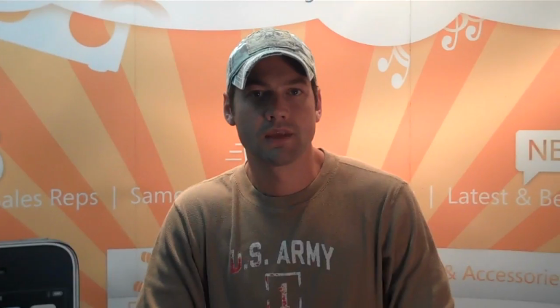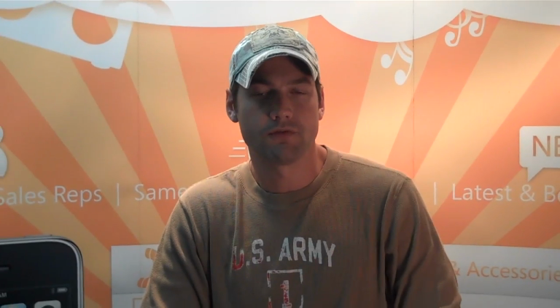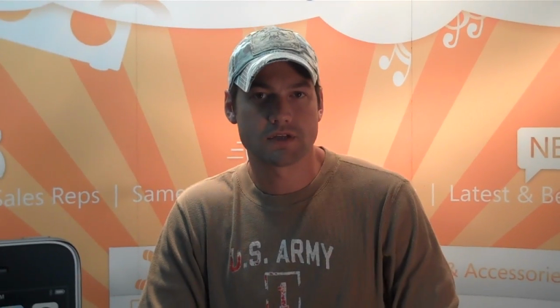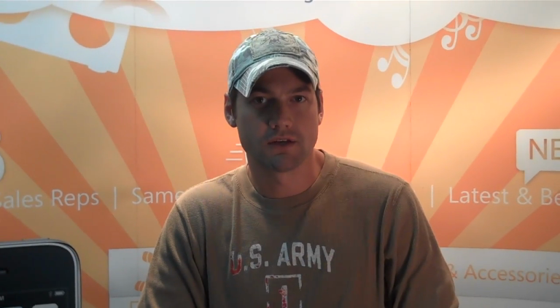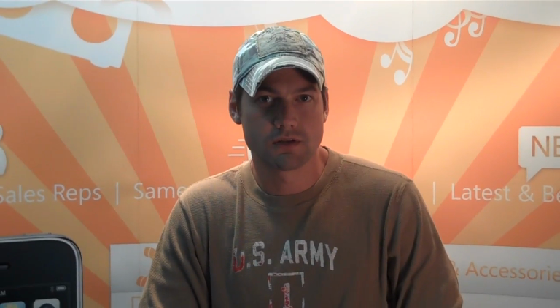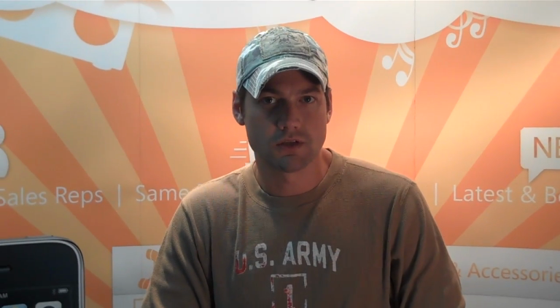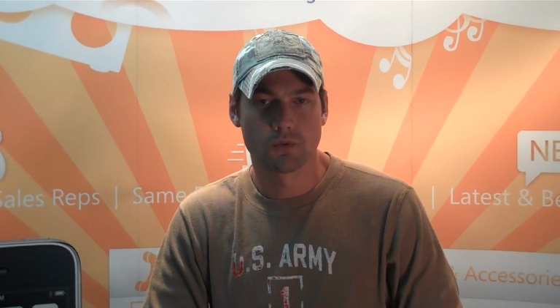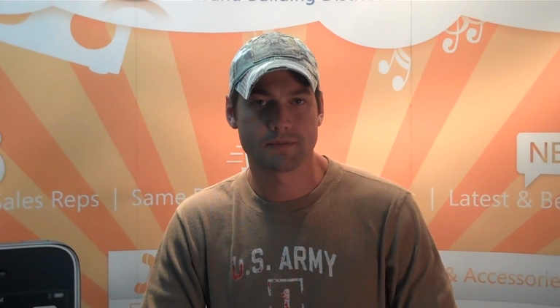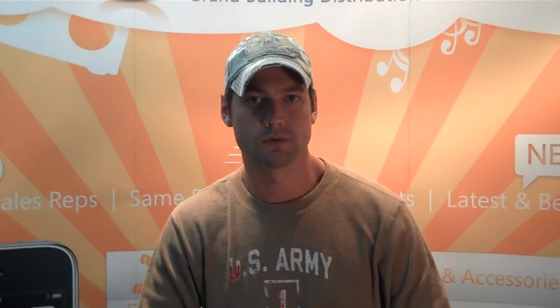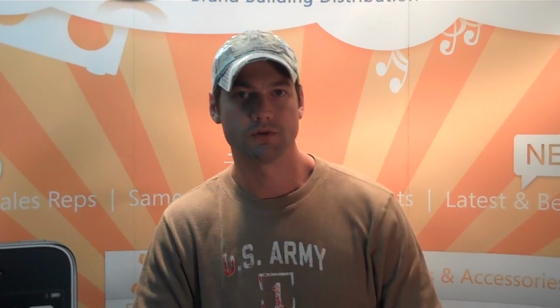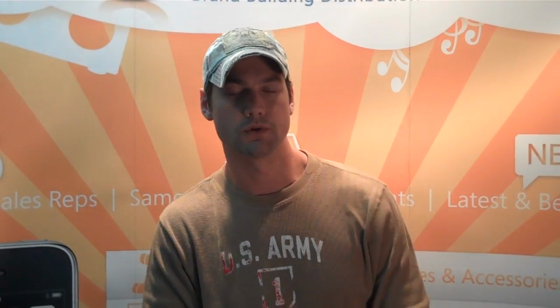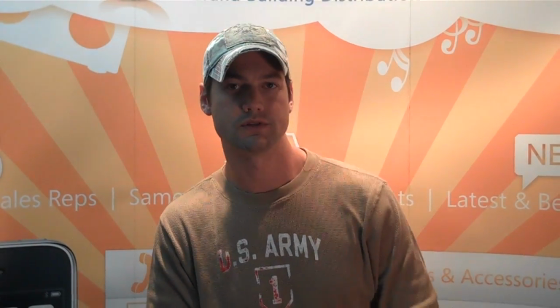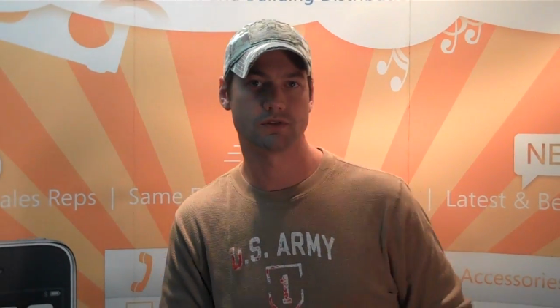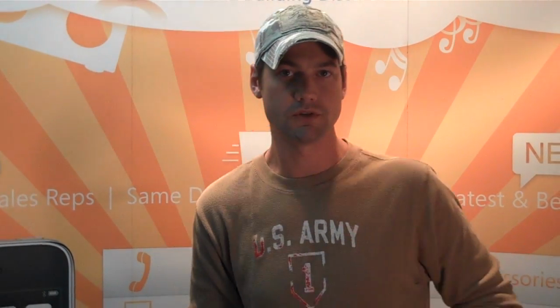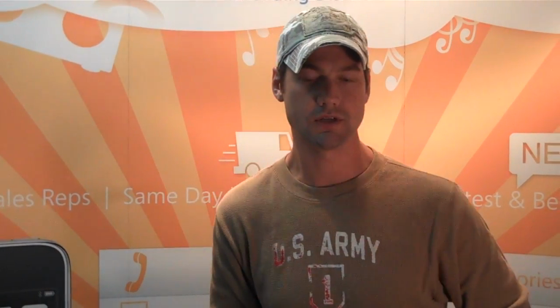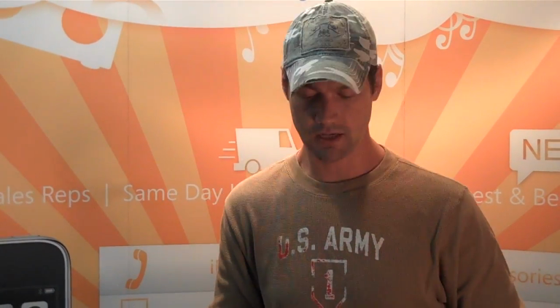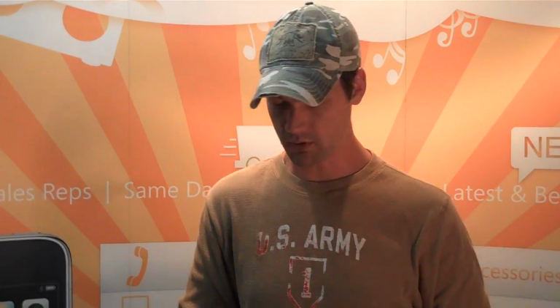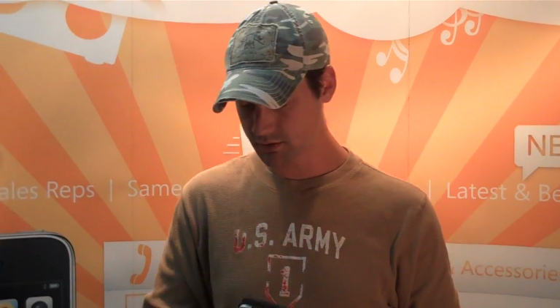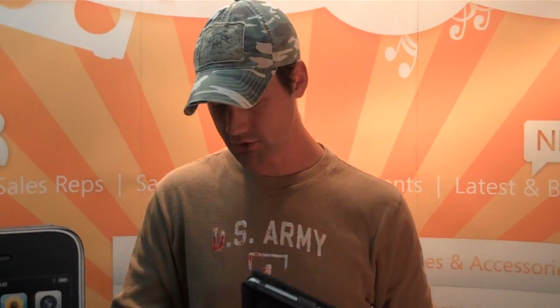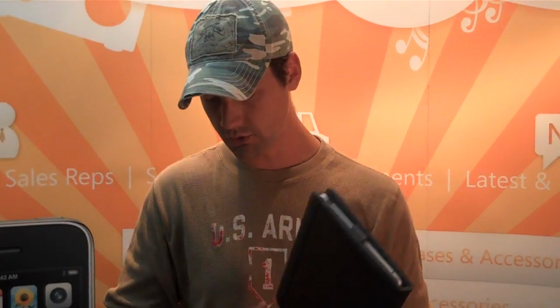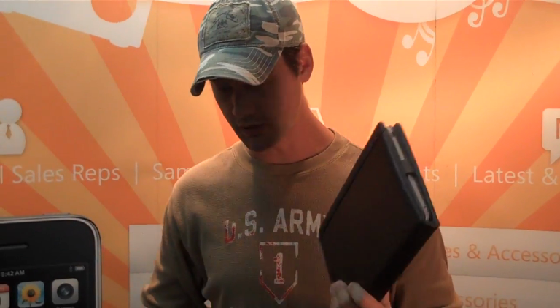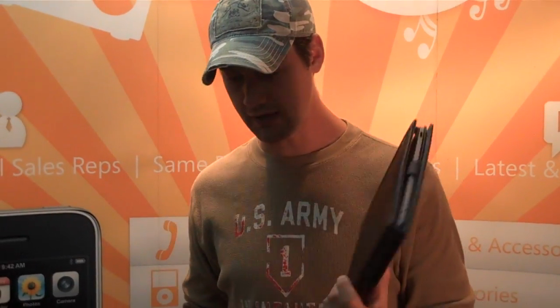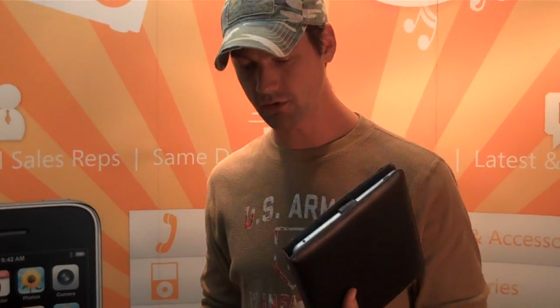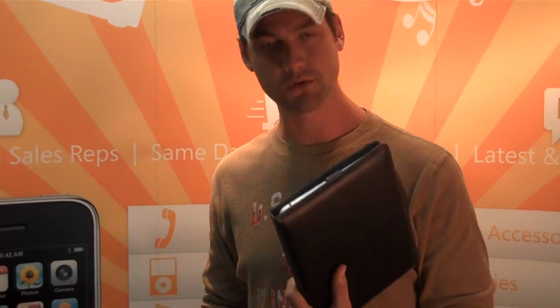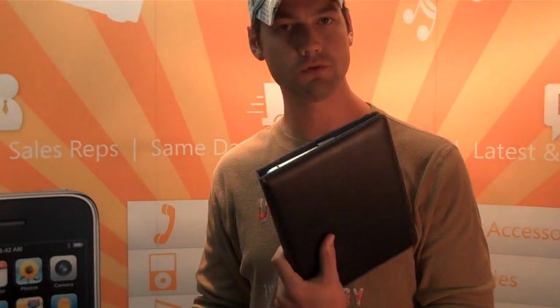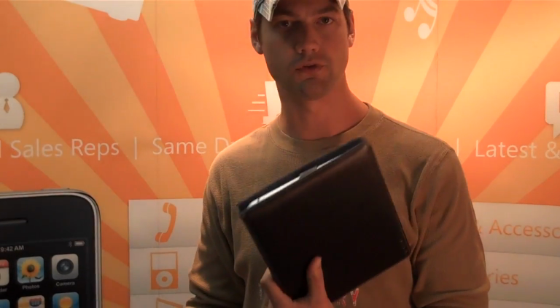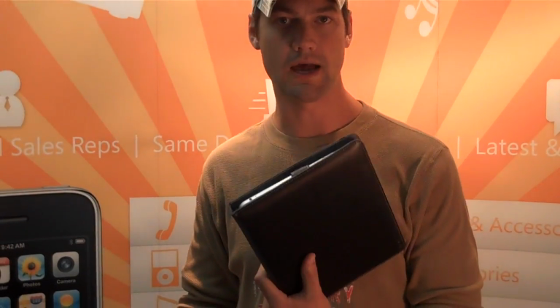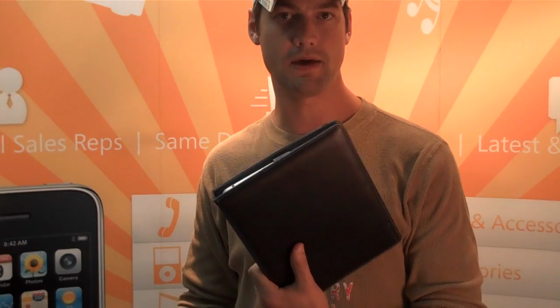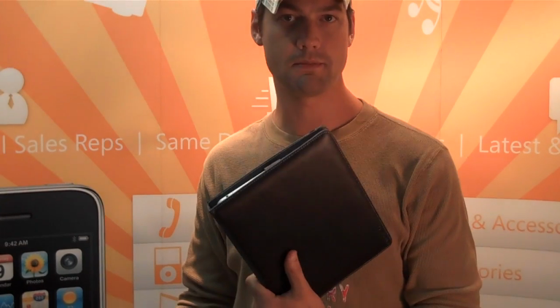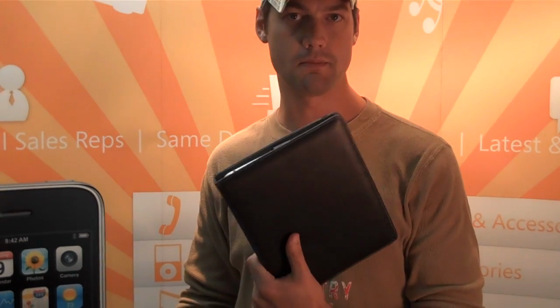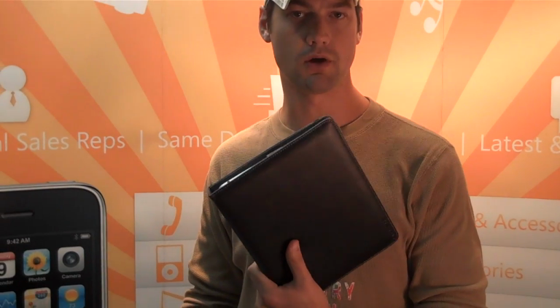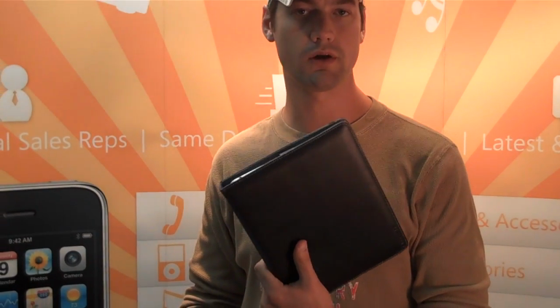Hey folks, how are you doing? This is Logan Webster with New Course Distribution and I wanted to show you the Echo View for iPad by Marware.